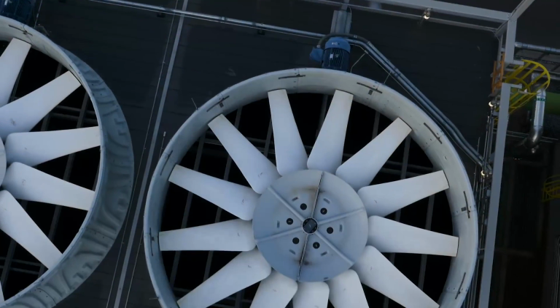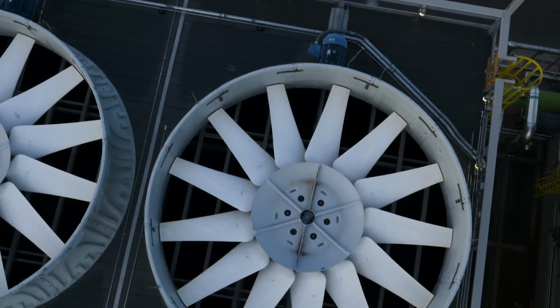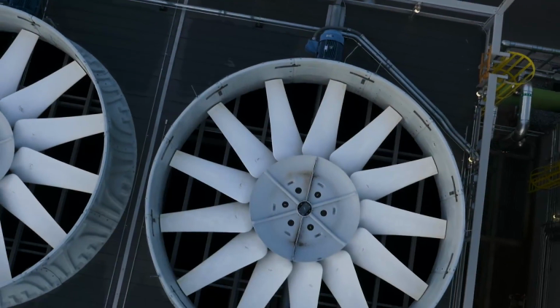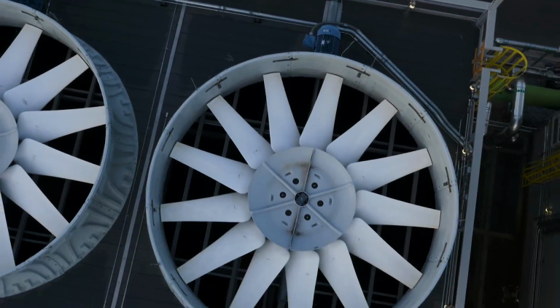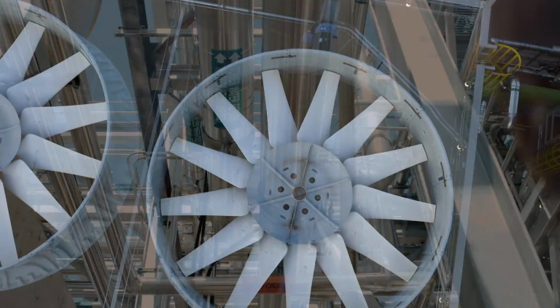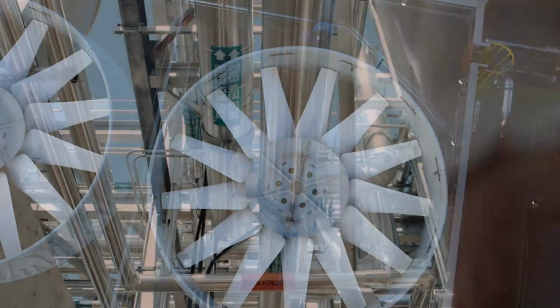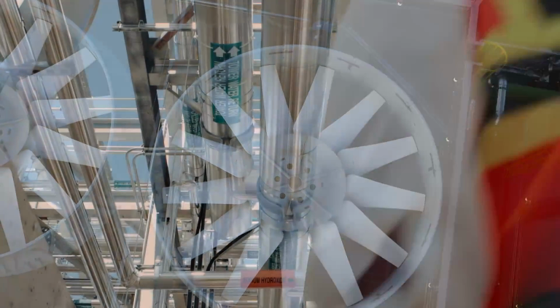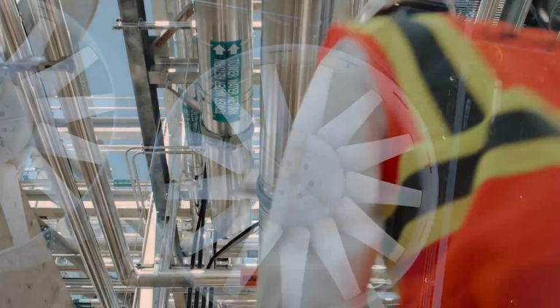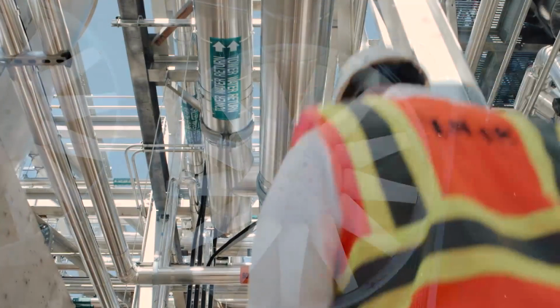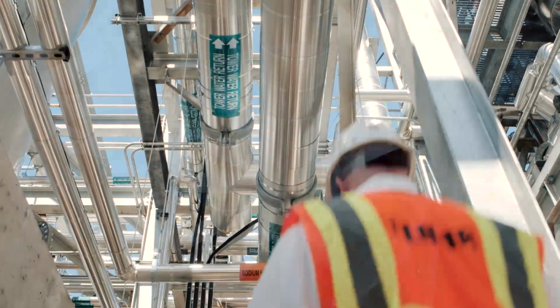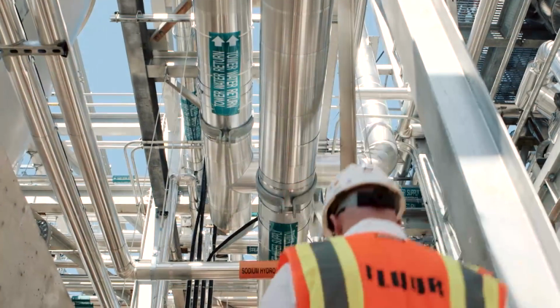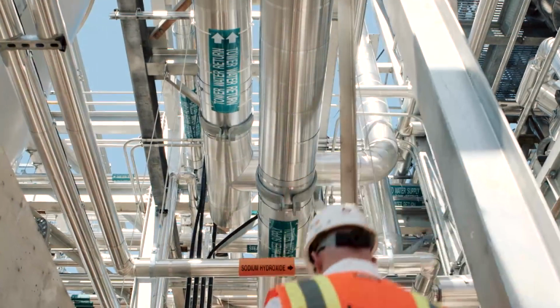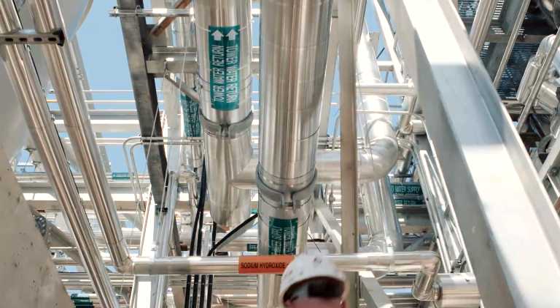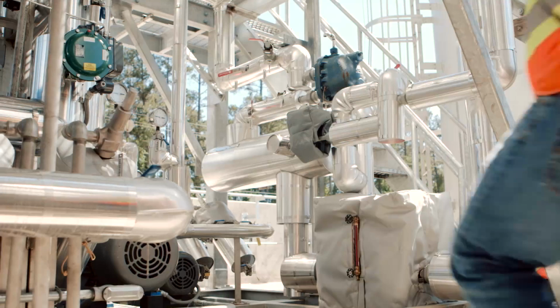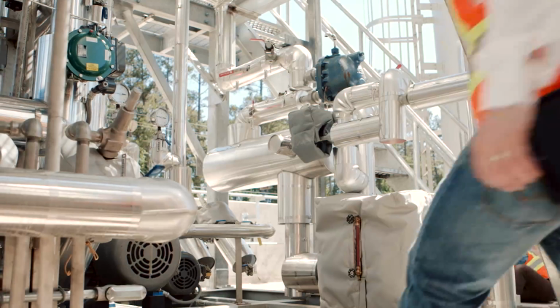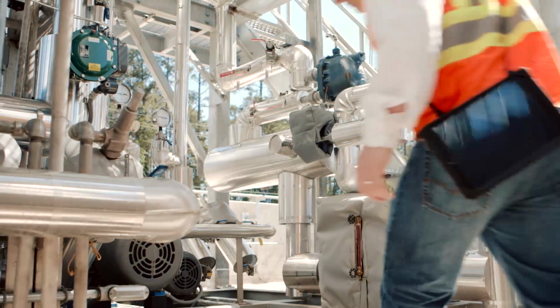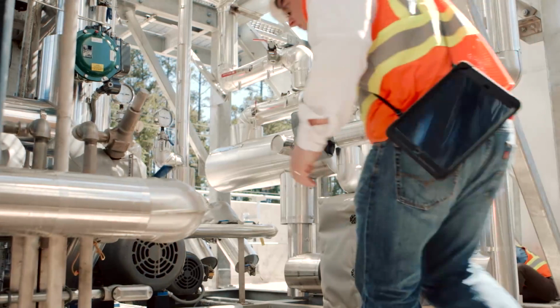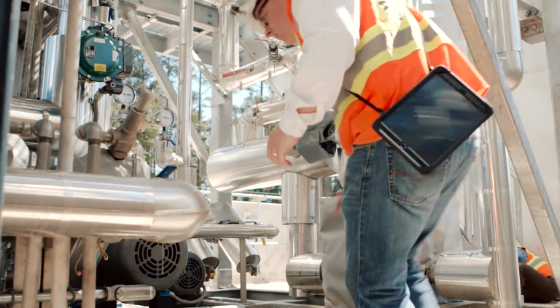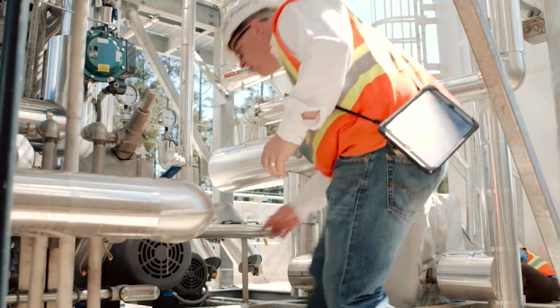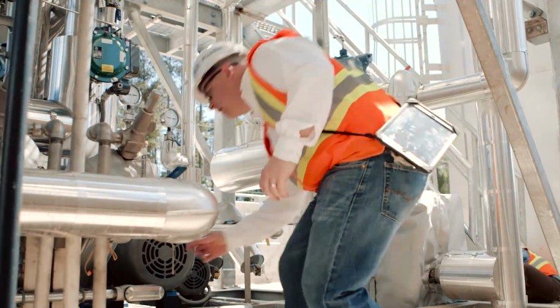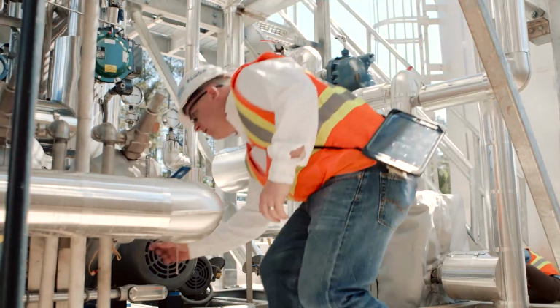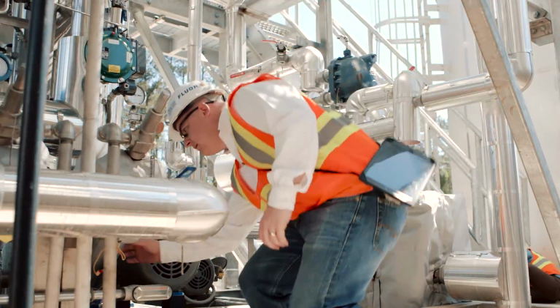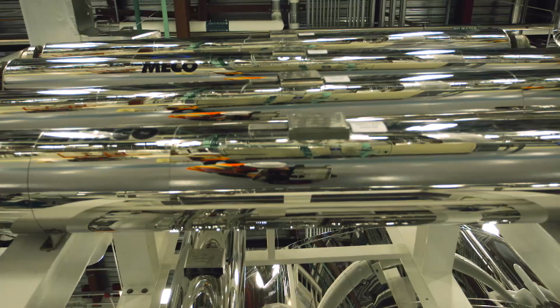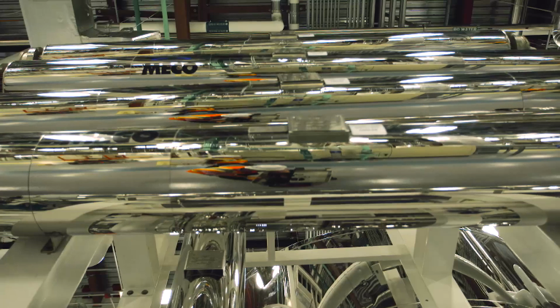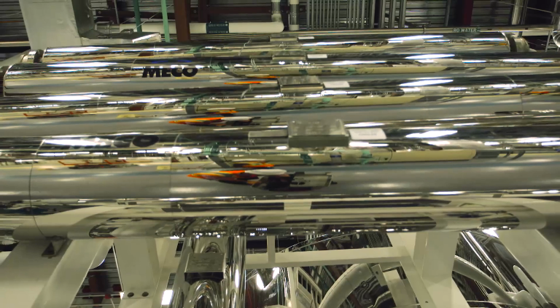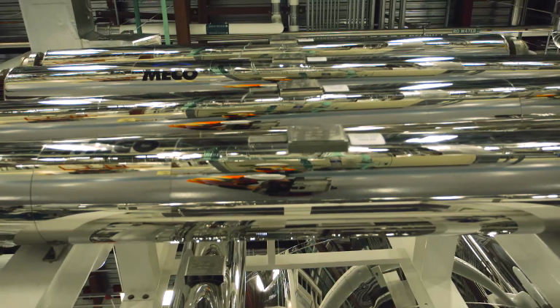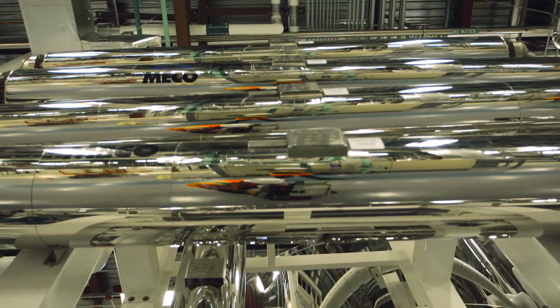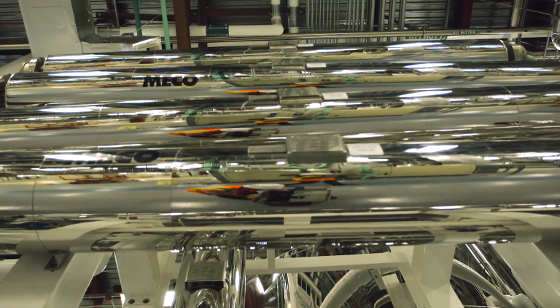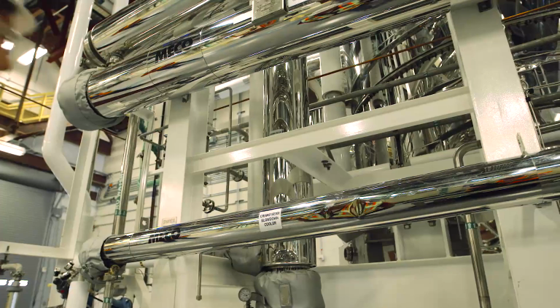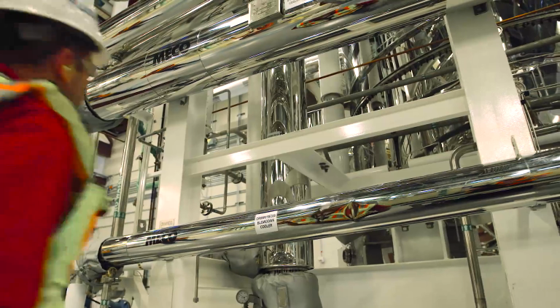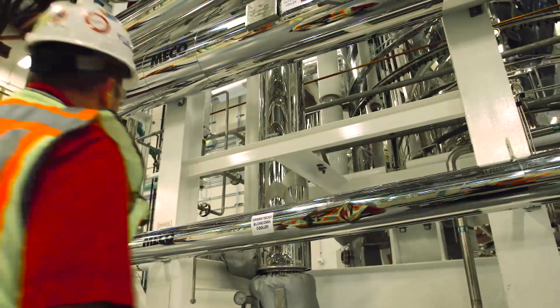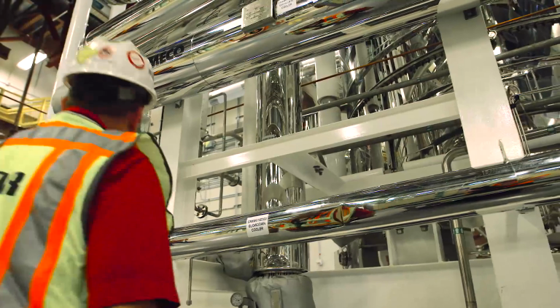Critical to this facility, there was over 300,000 feet of pipe, including over 100,000 feet of hygienic piping.